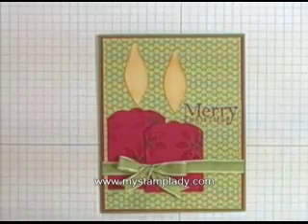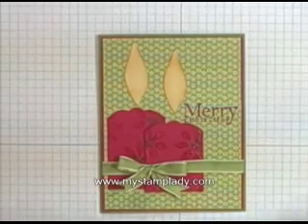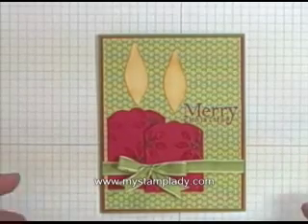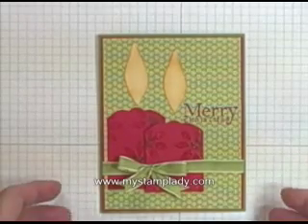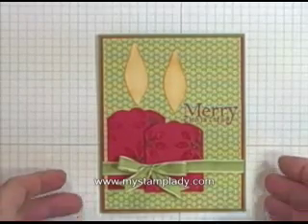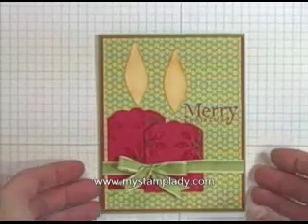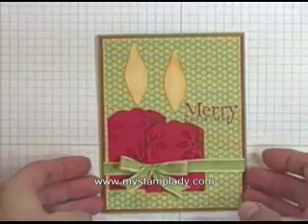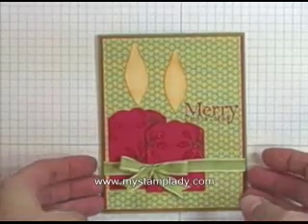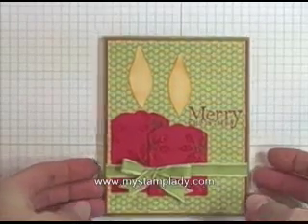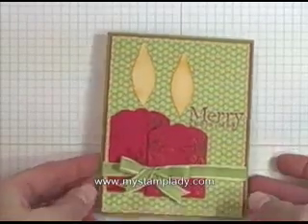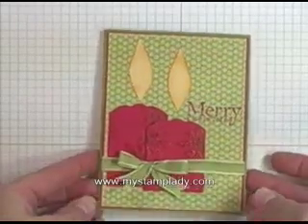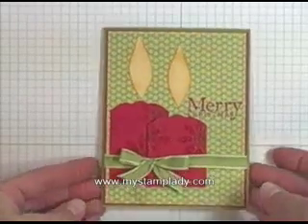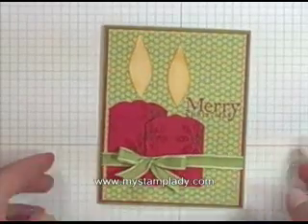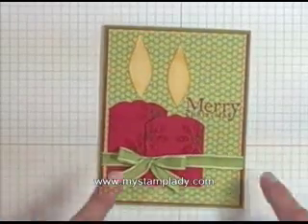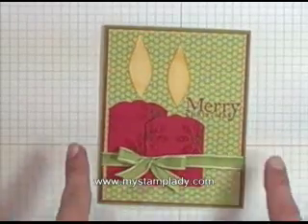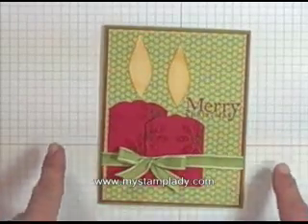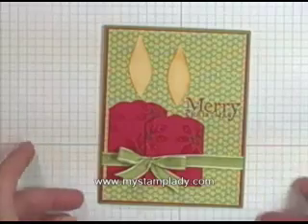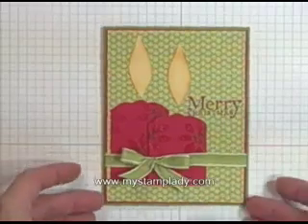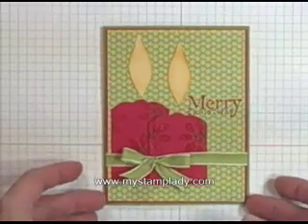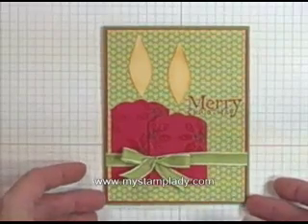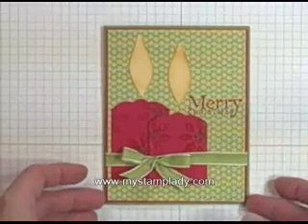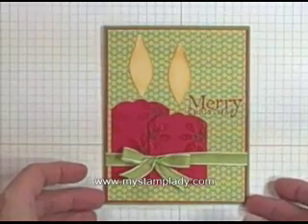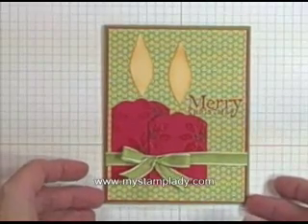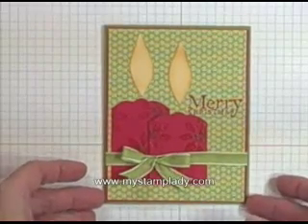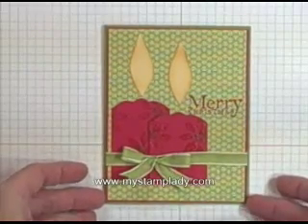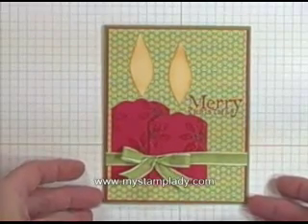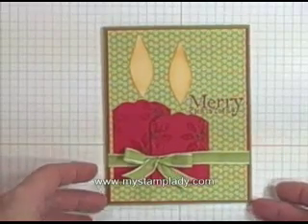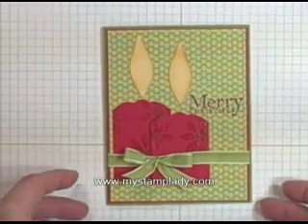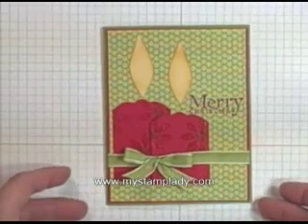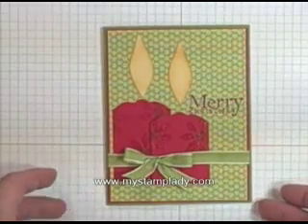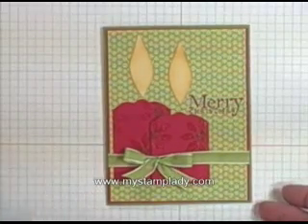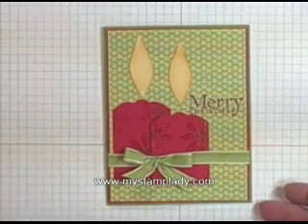Hello. Today I'm going to show you how to make this card with the candles. I saw it out there and I thought, oh, I just love that.